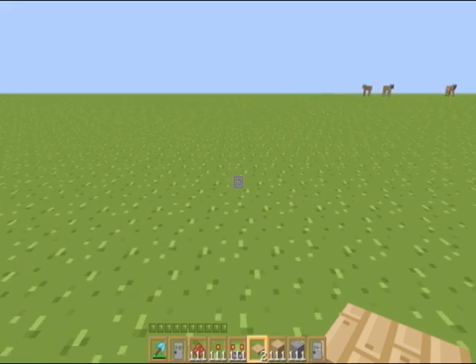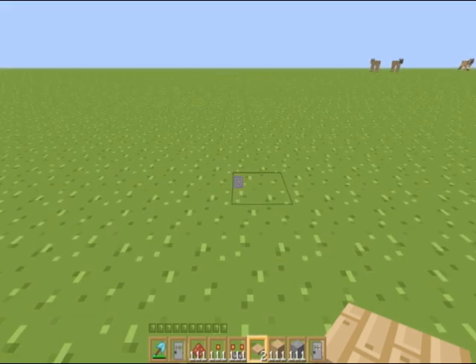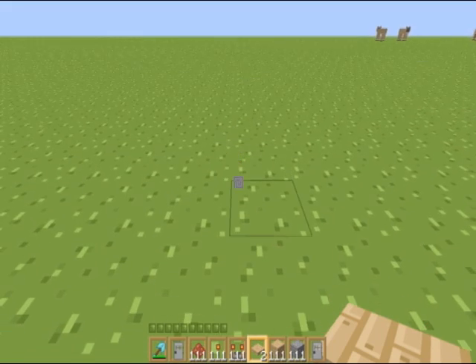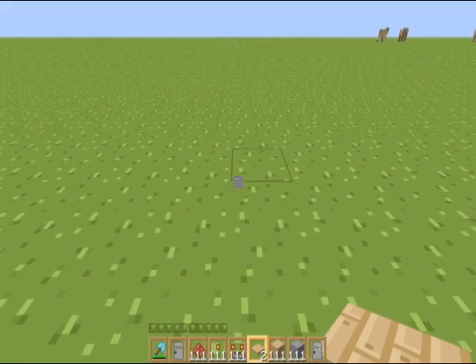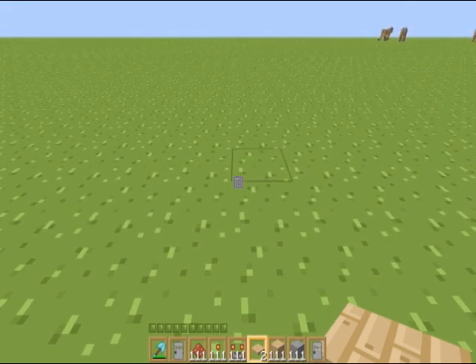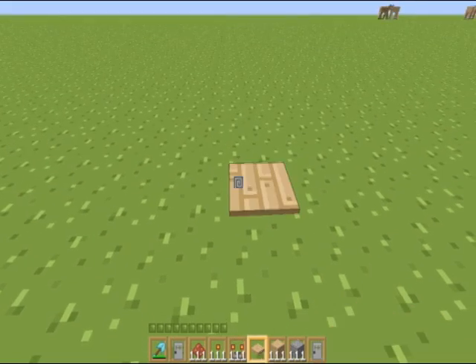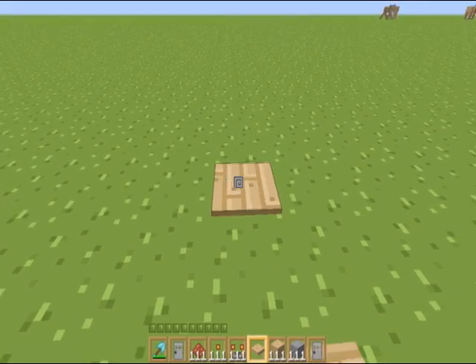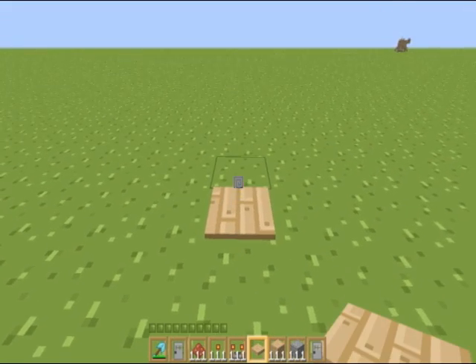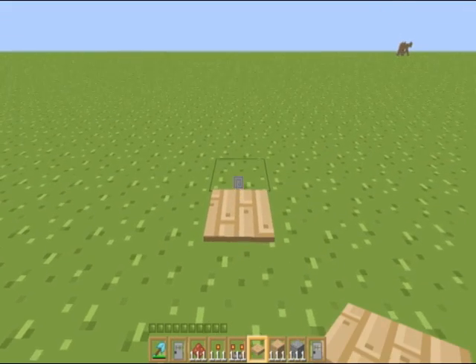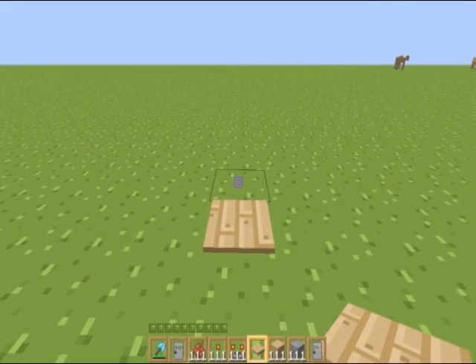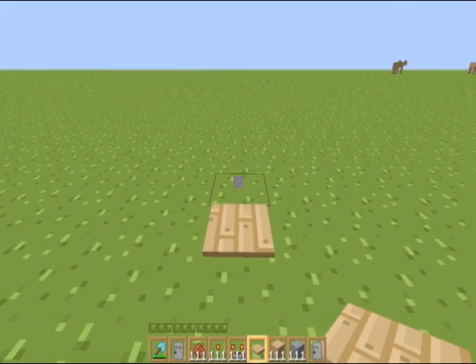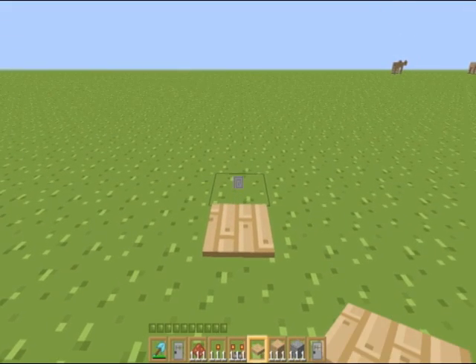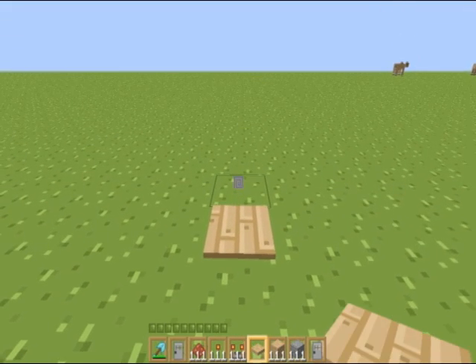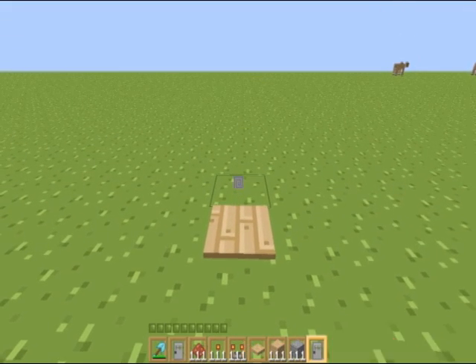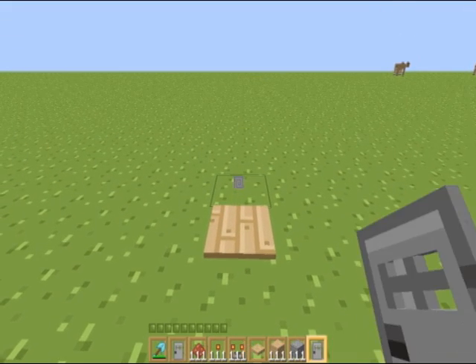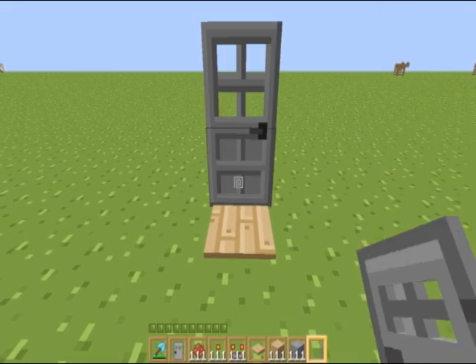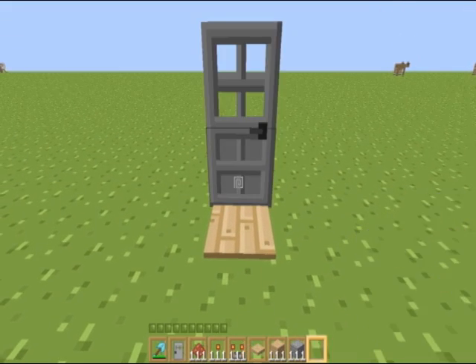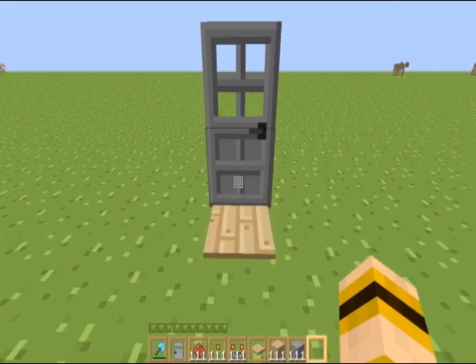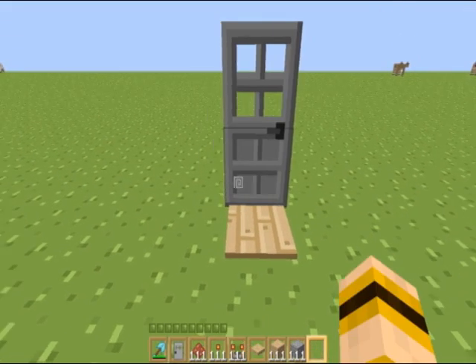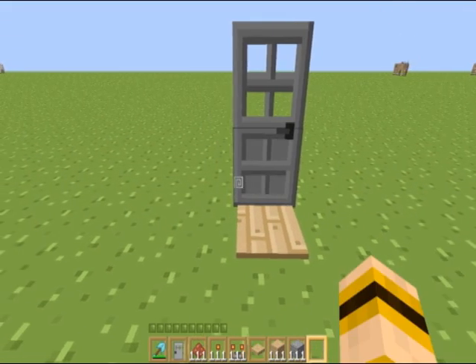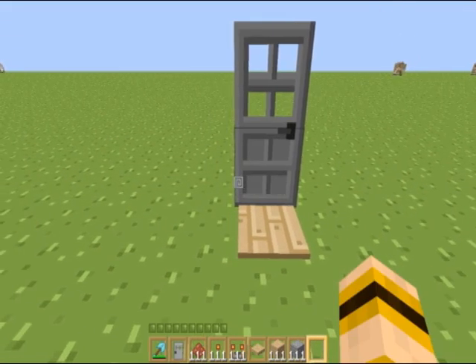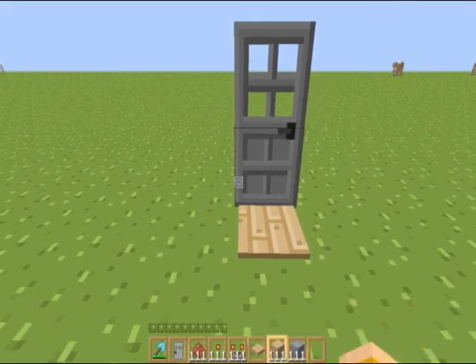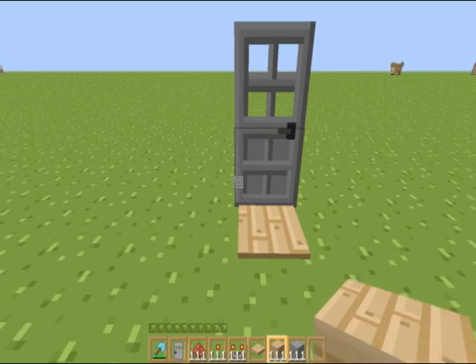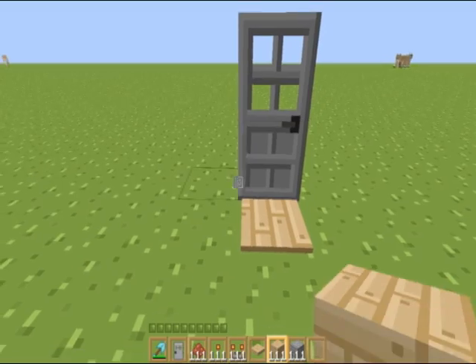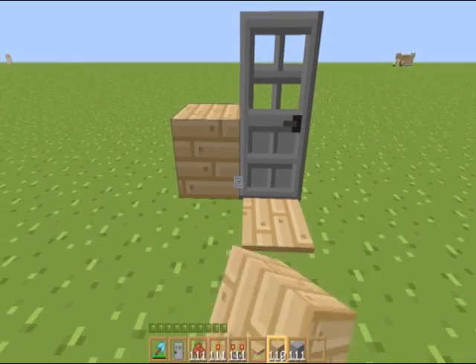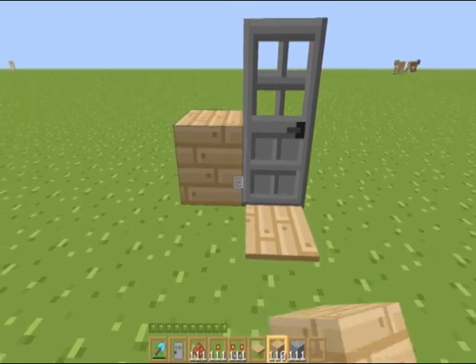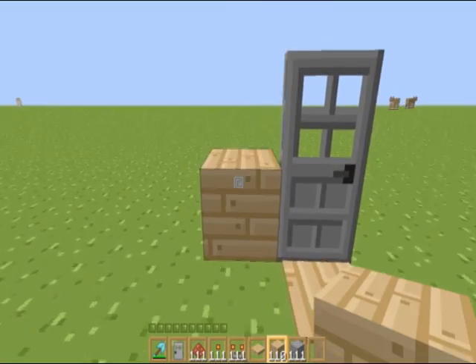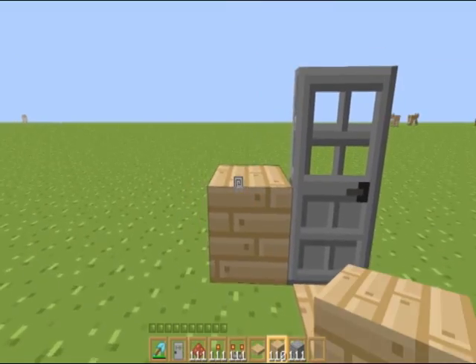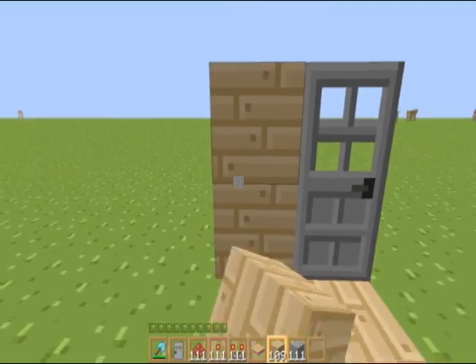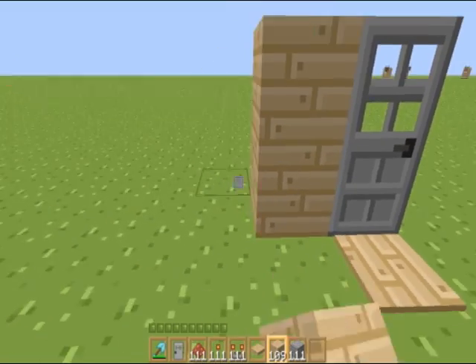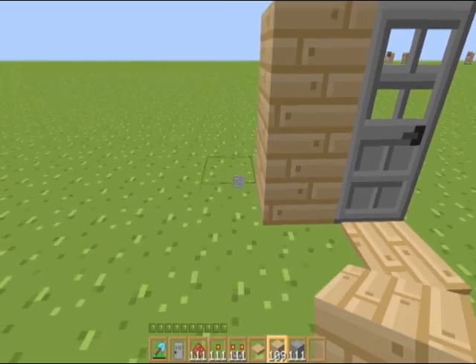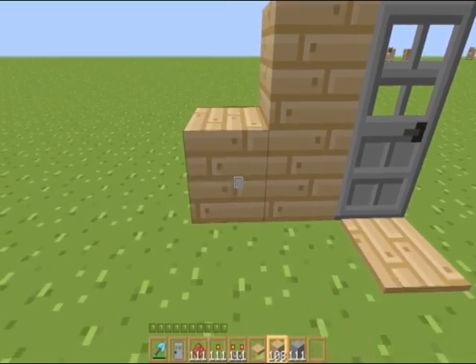Start off by throwing a pressure plate down and a door. We're just going to build a little house around this.